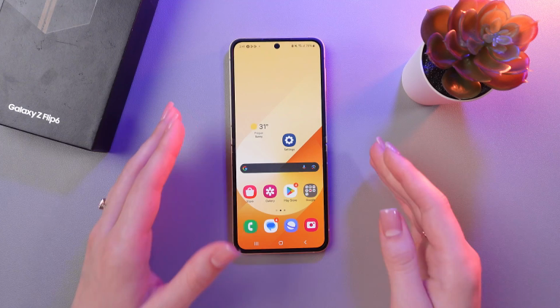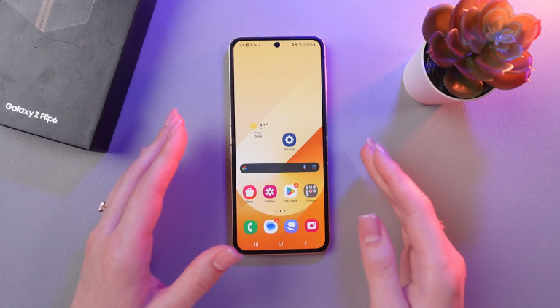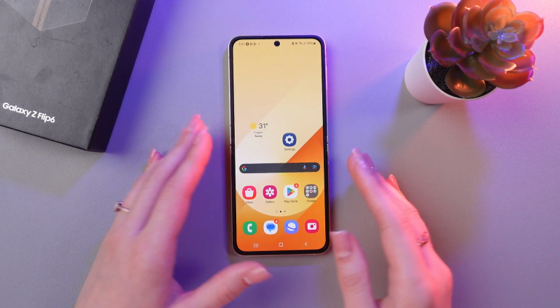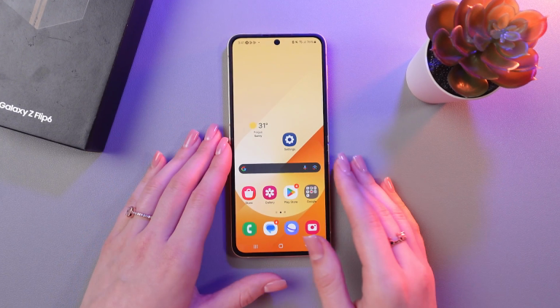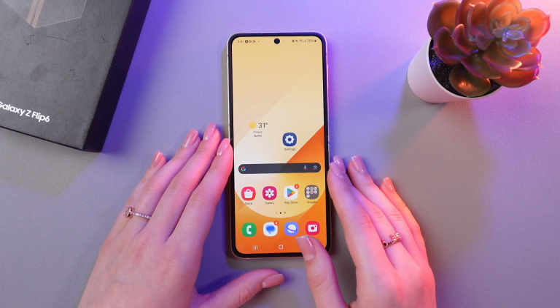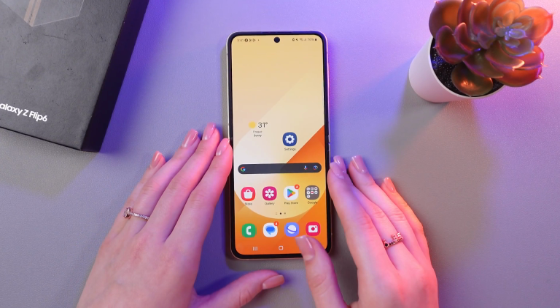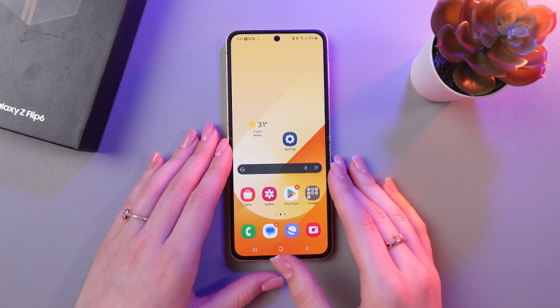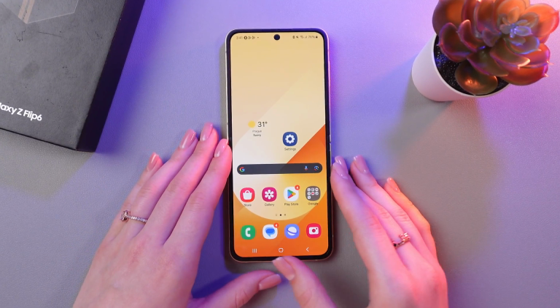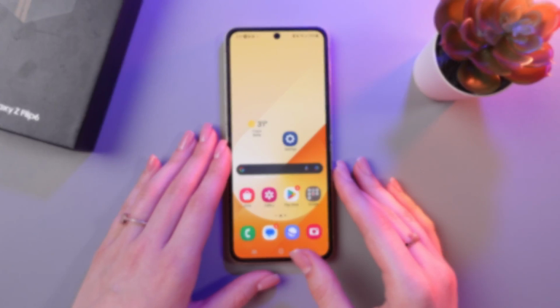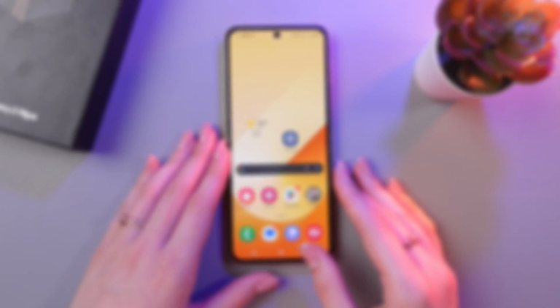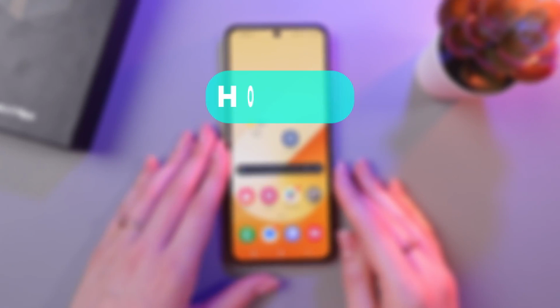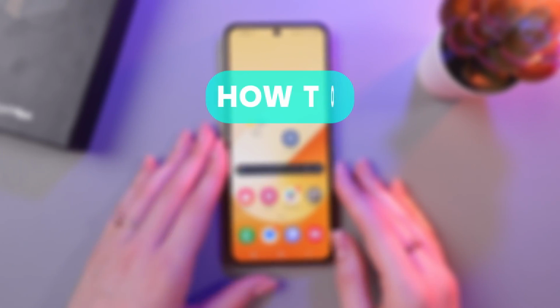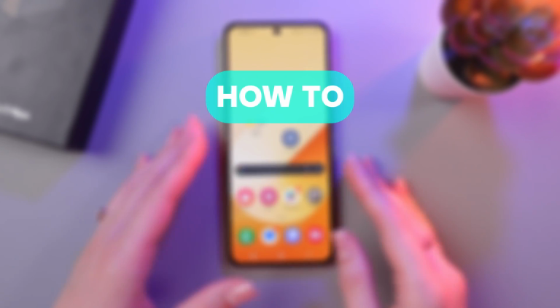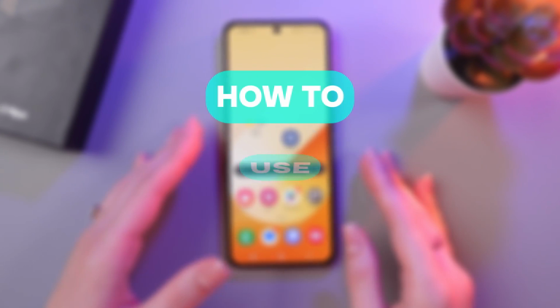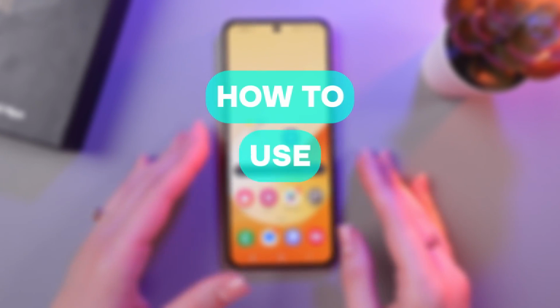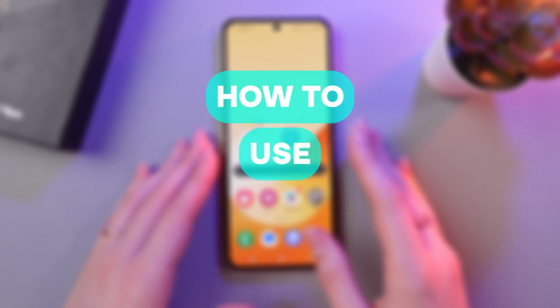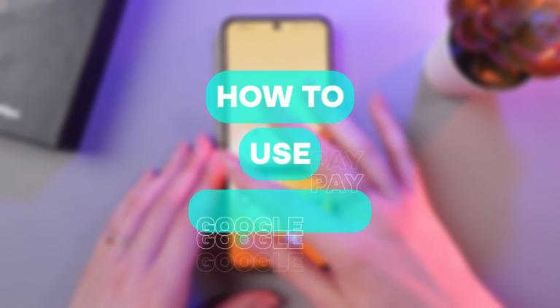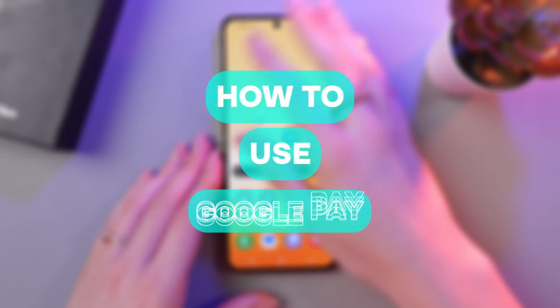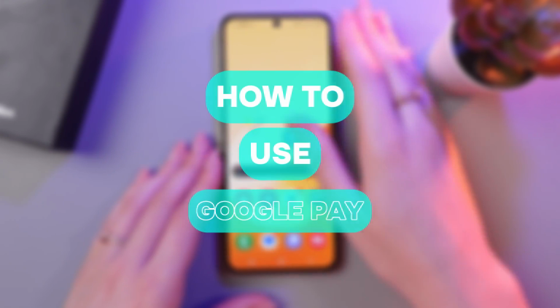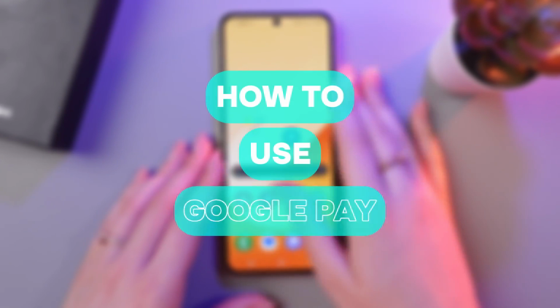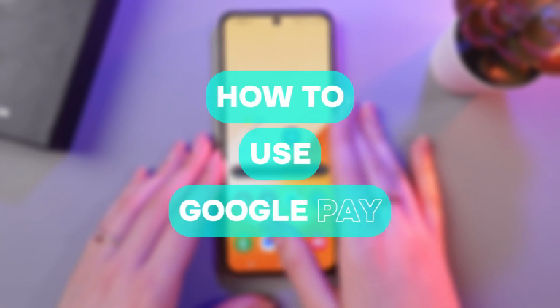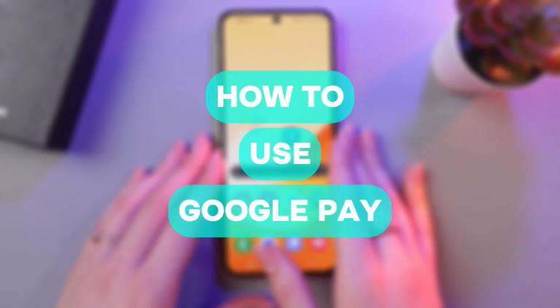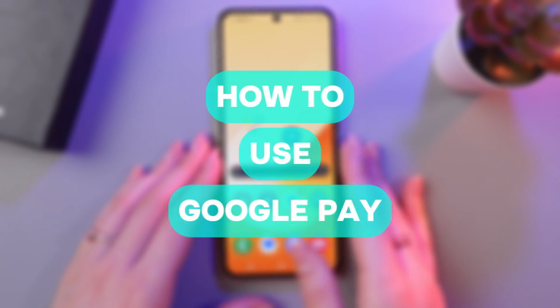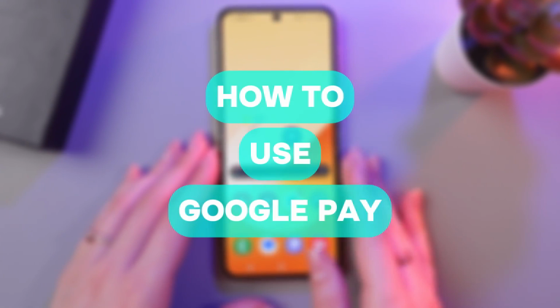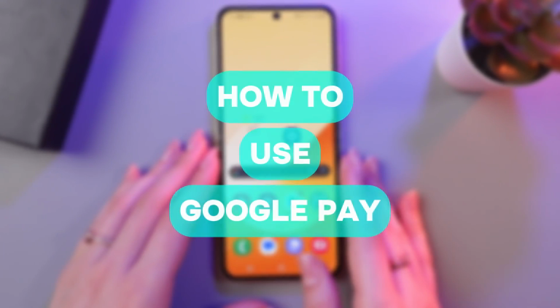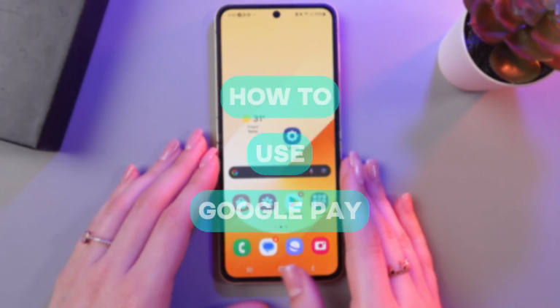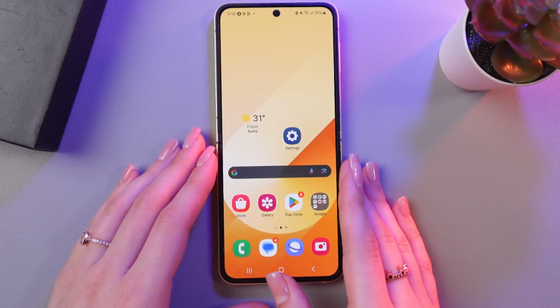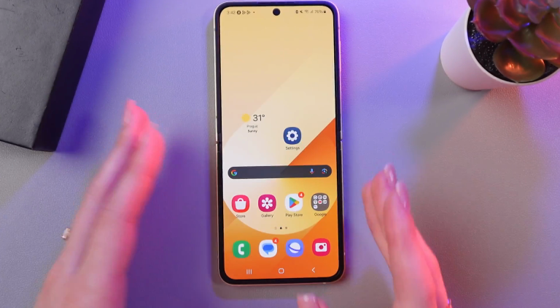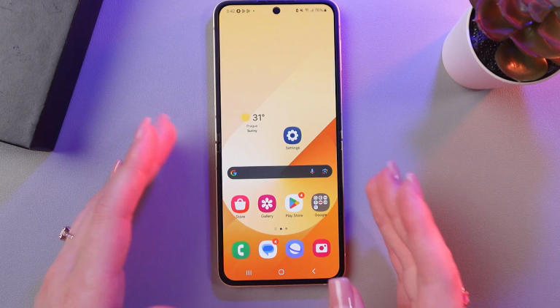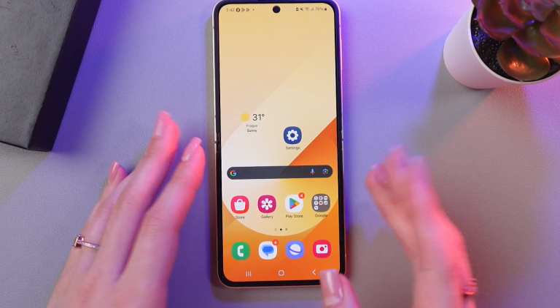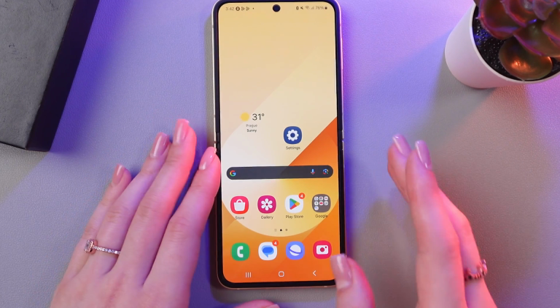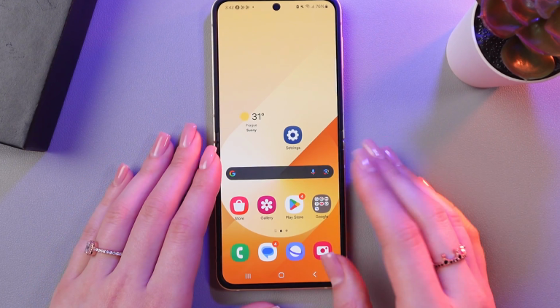Hi there! In this video, I'll show you how to use Google Pay on this Samsung Galaxy Z Flip 6. Let's get started.